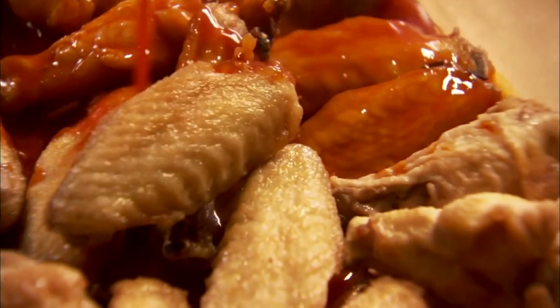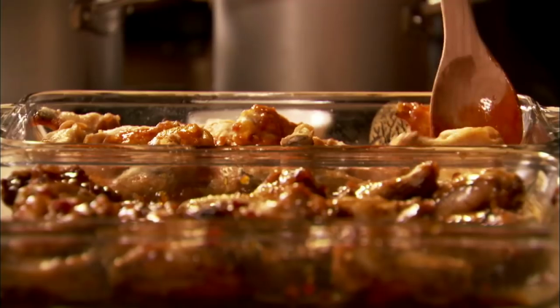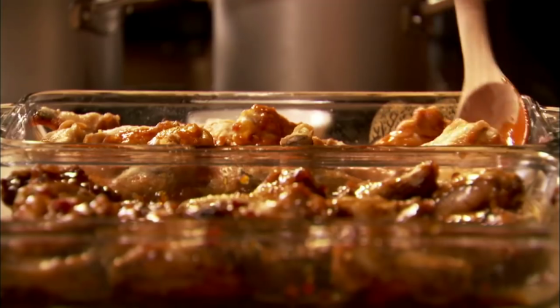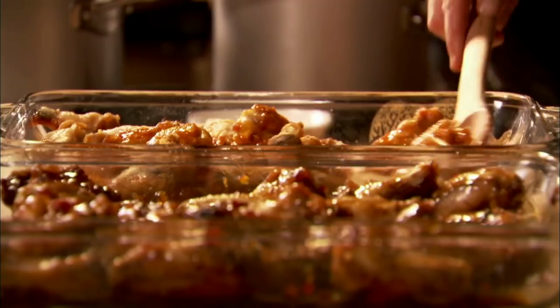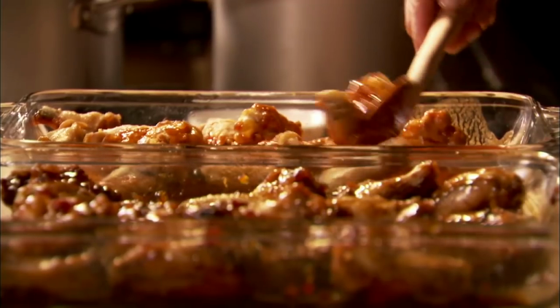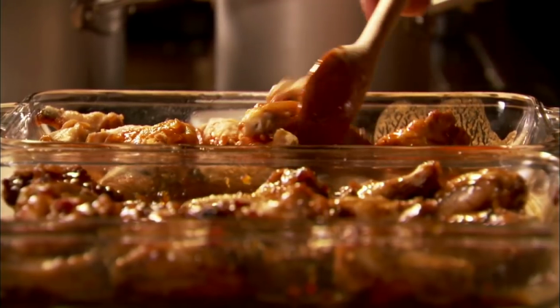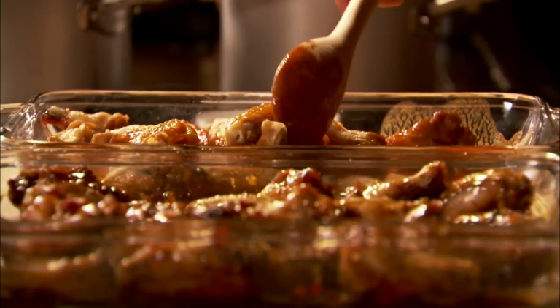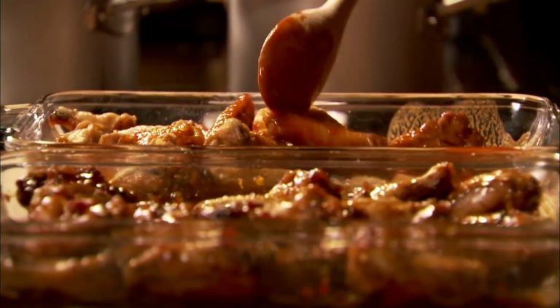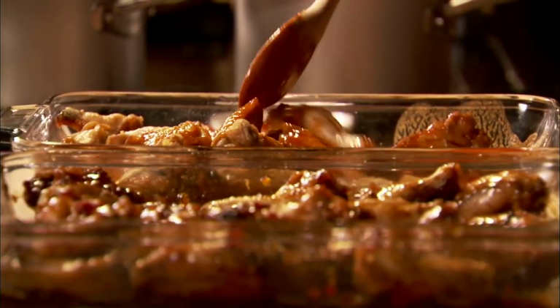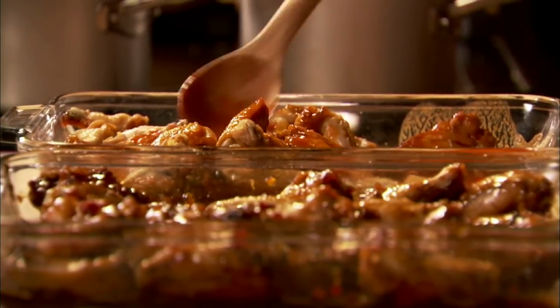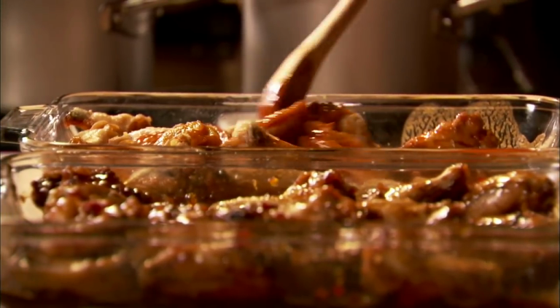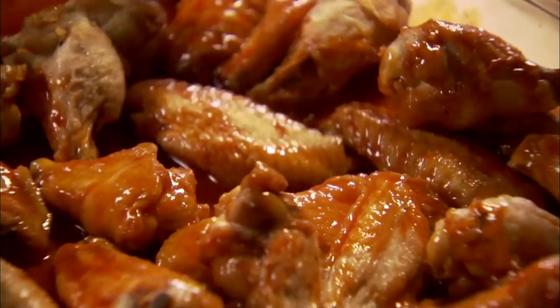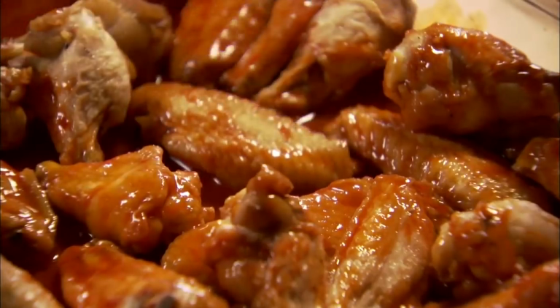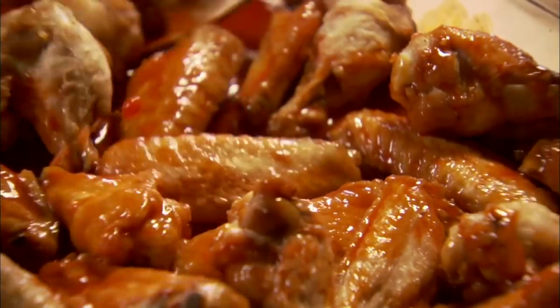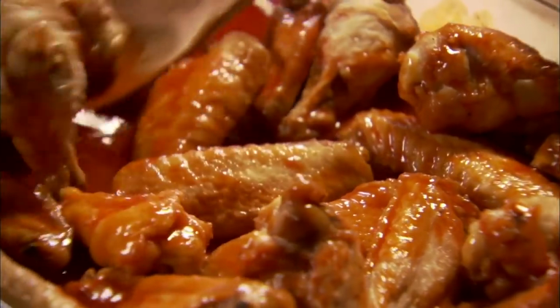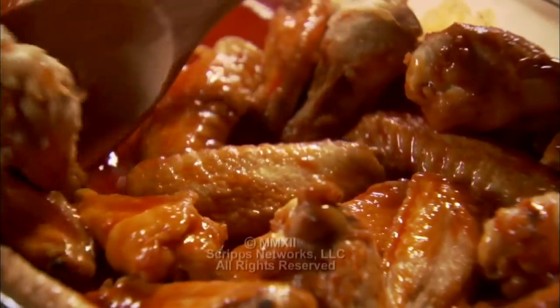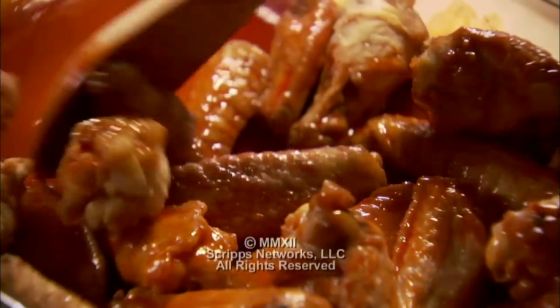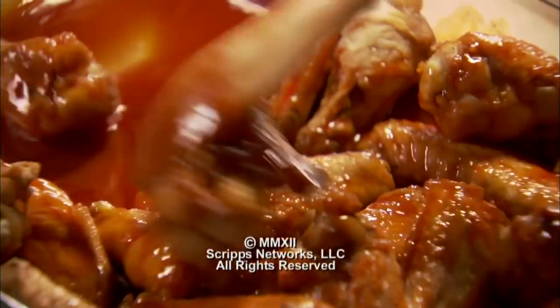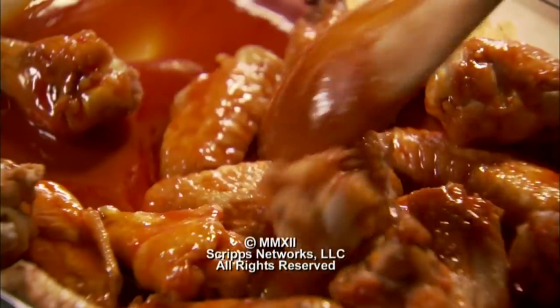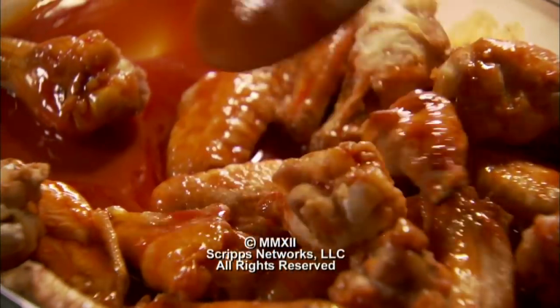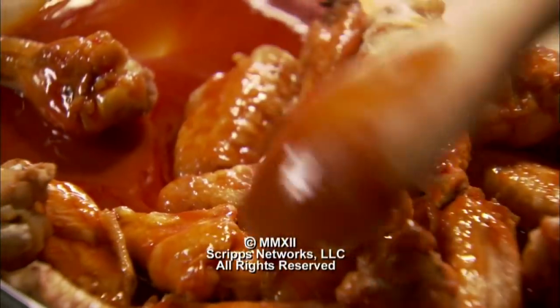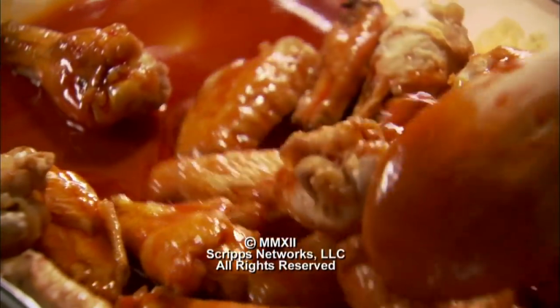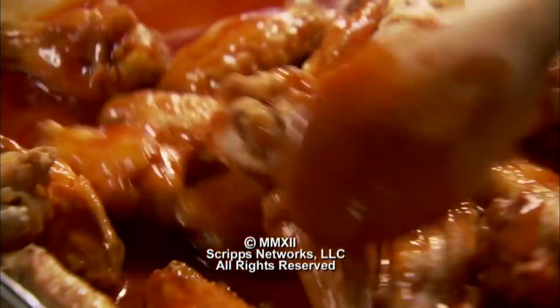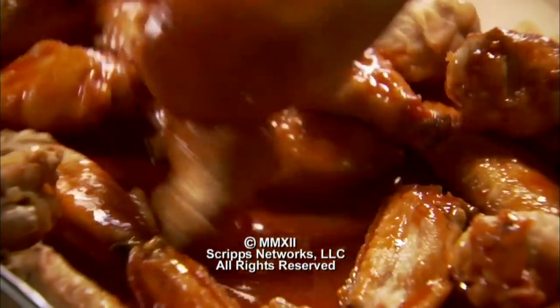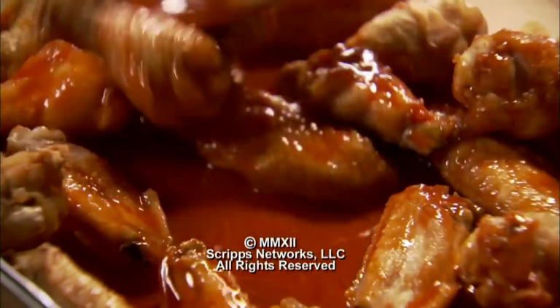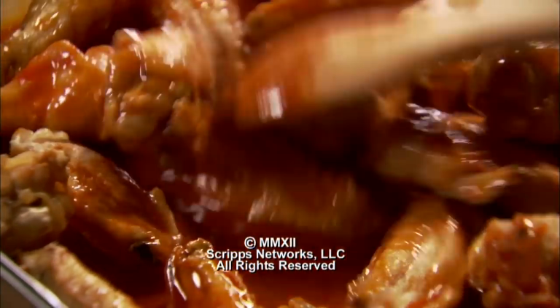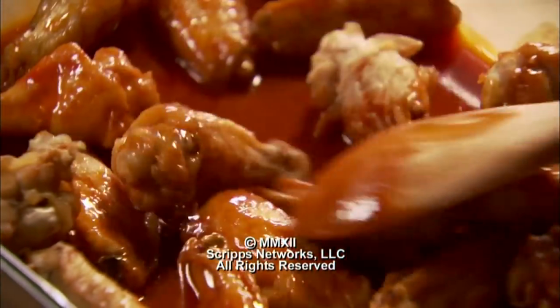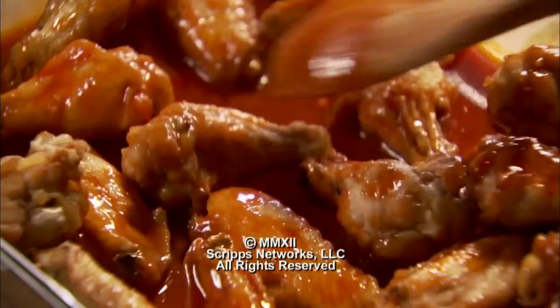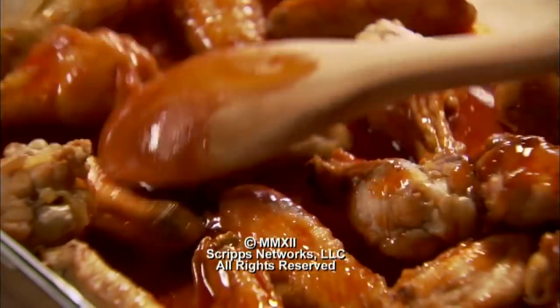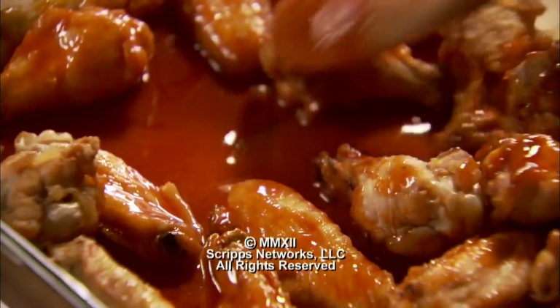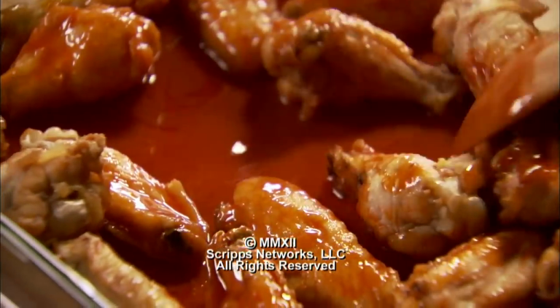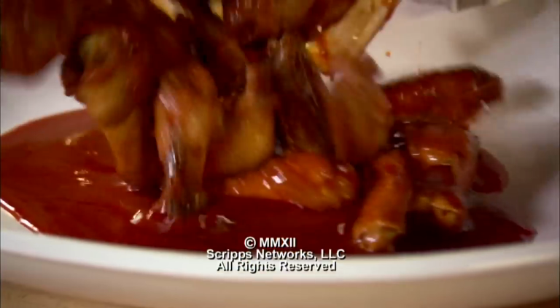The classic pairing for the hot wings: carrots, celery, and the homemade blue cheese dressing.